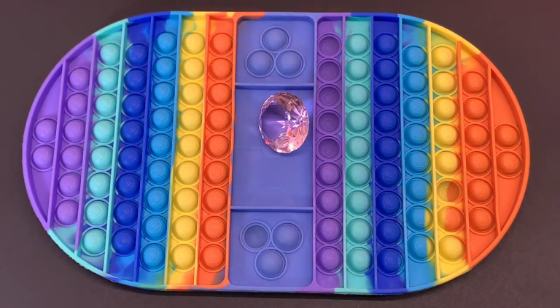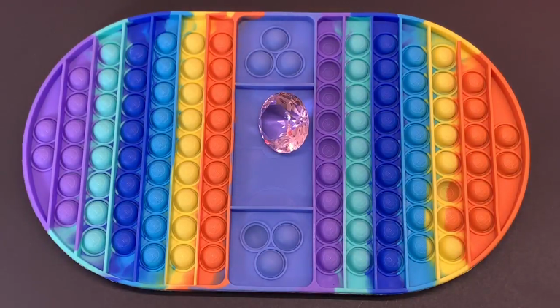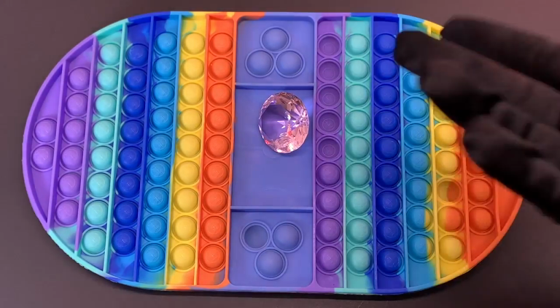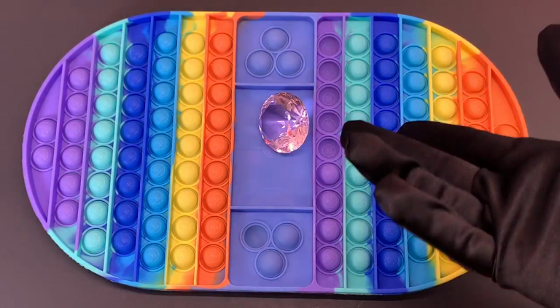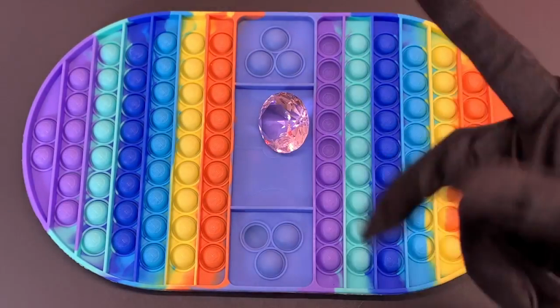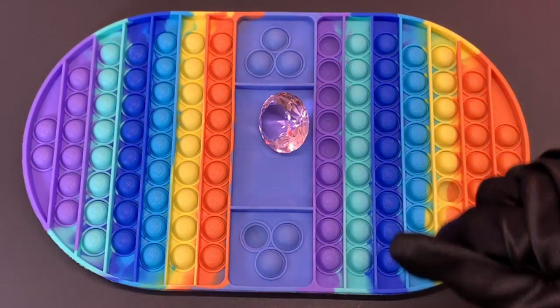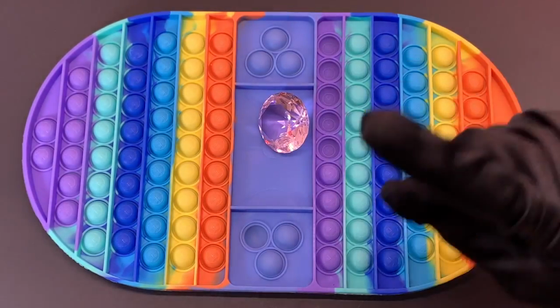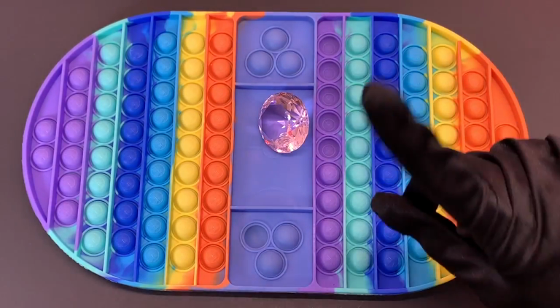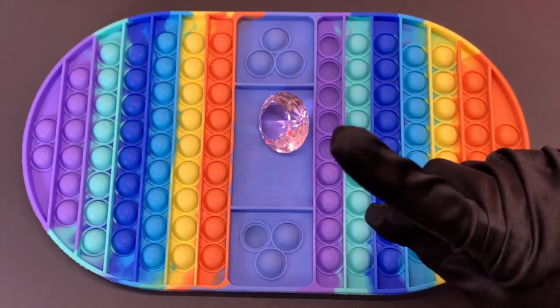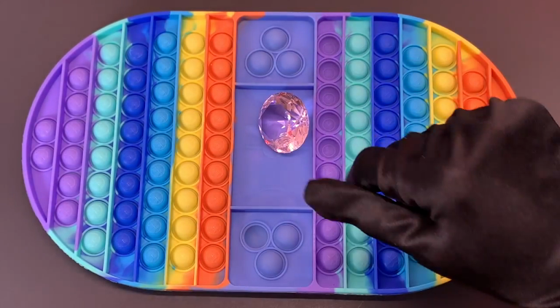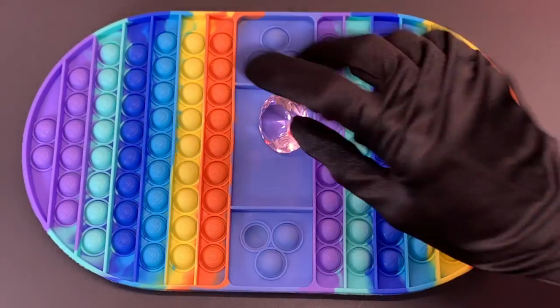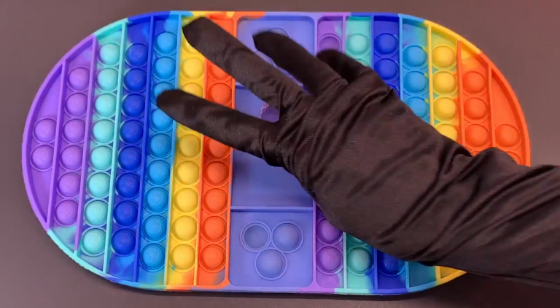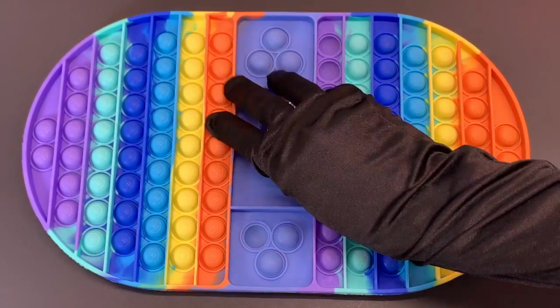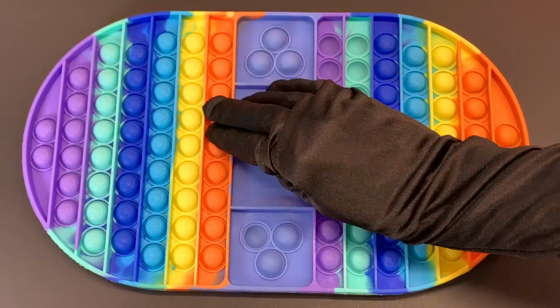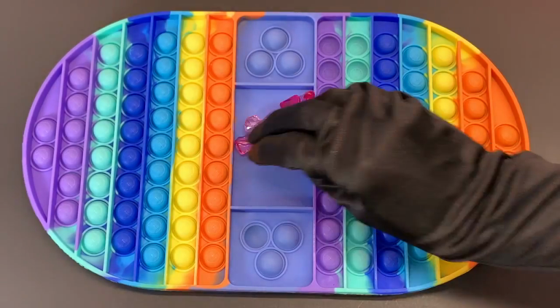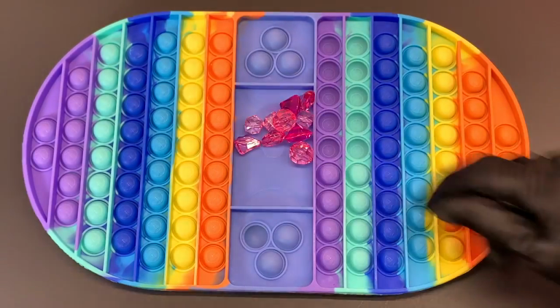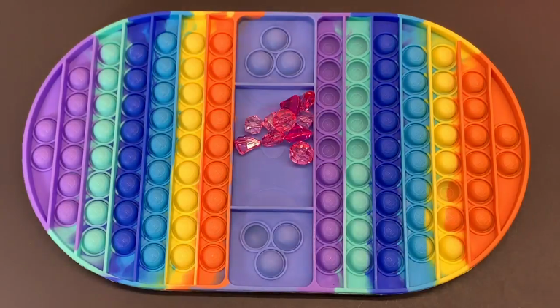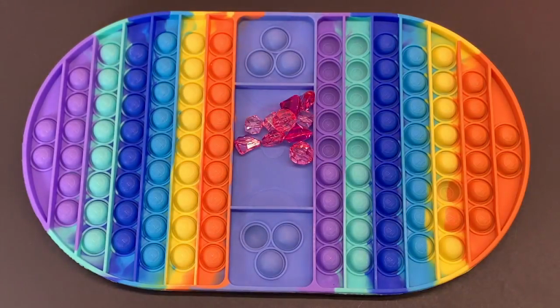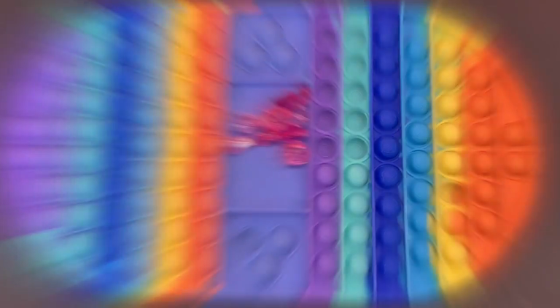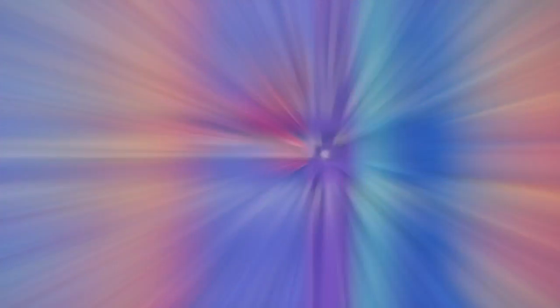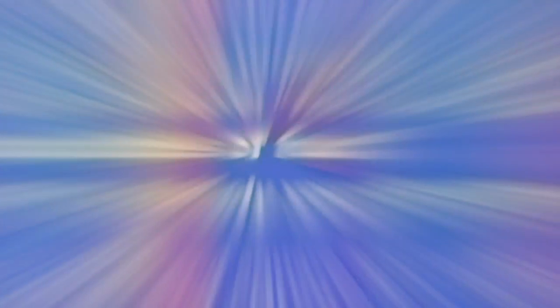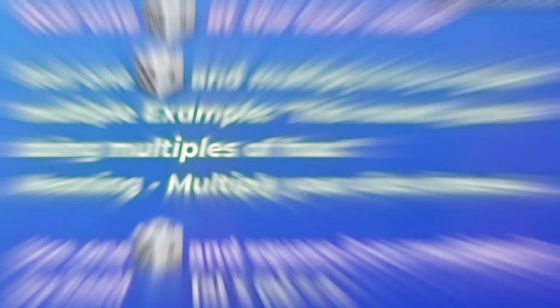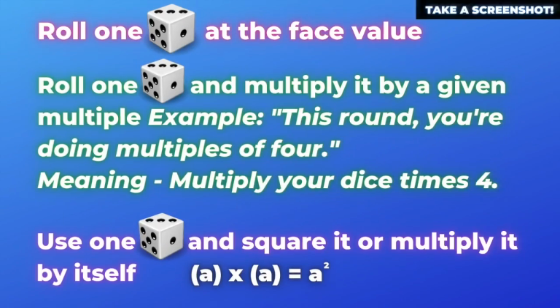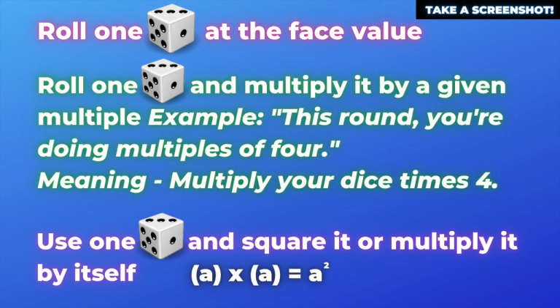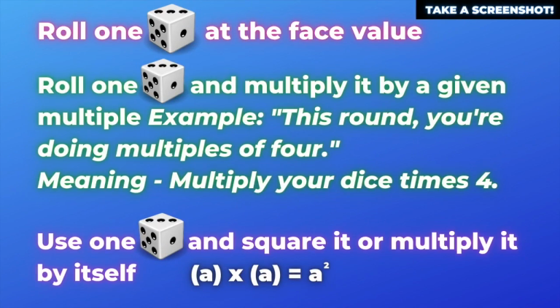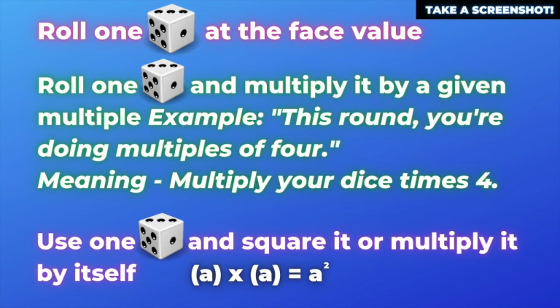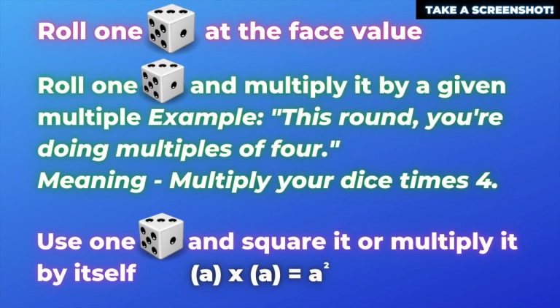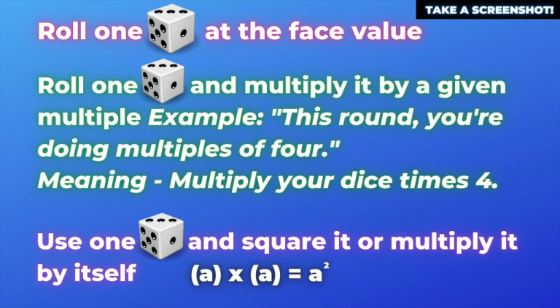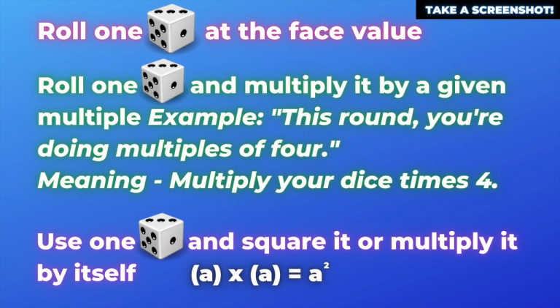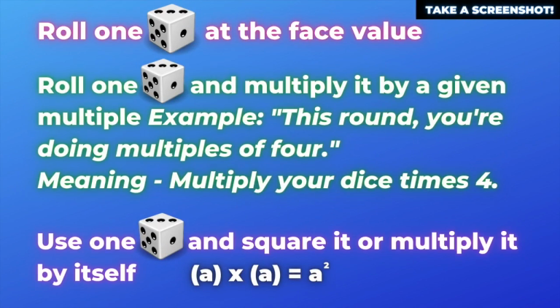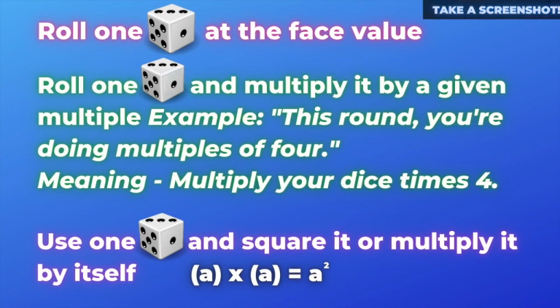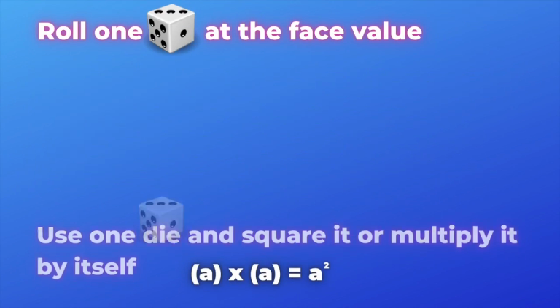So first I'm going to tell you the basics, and then I'm going to tell you six ways you can alter it for the classroom.